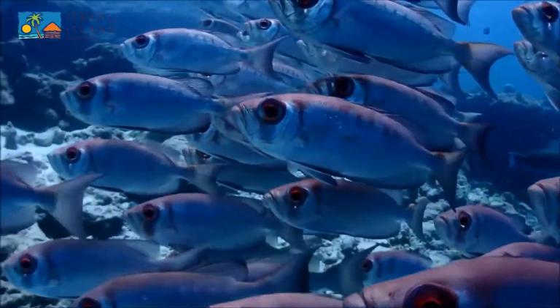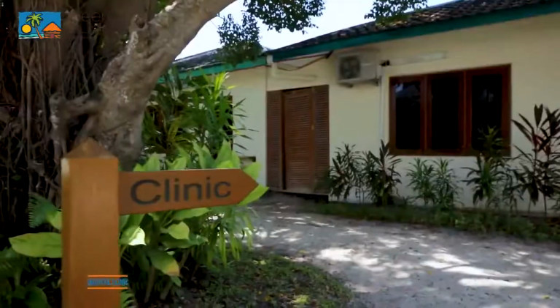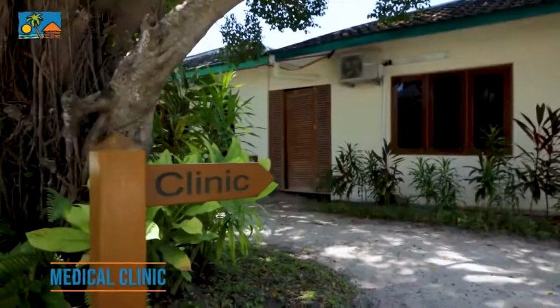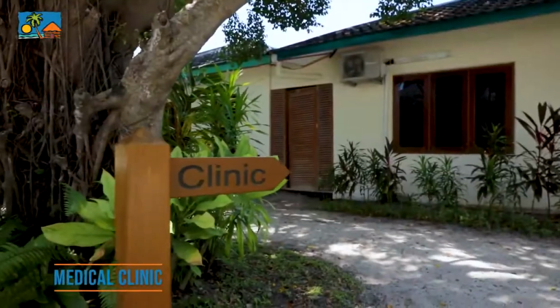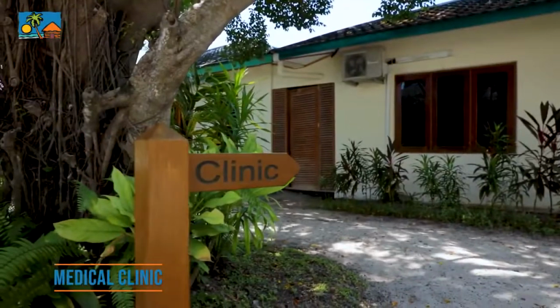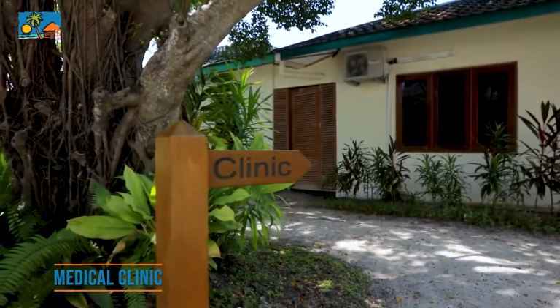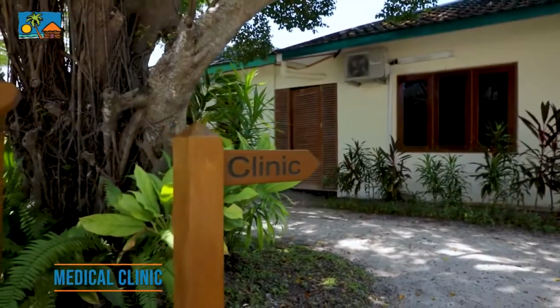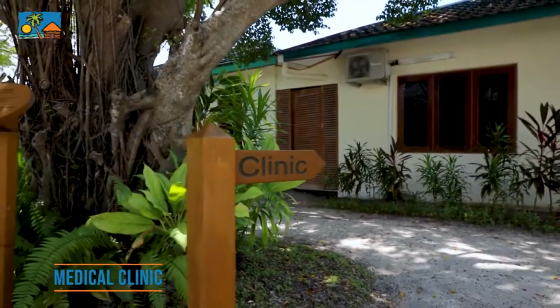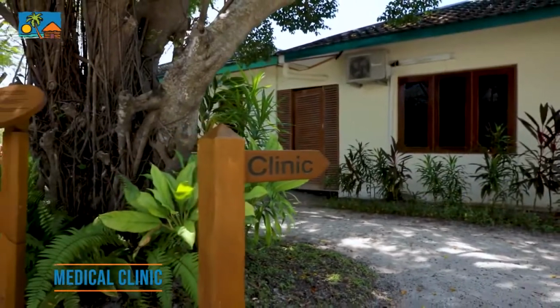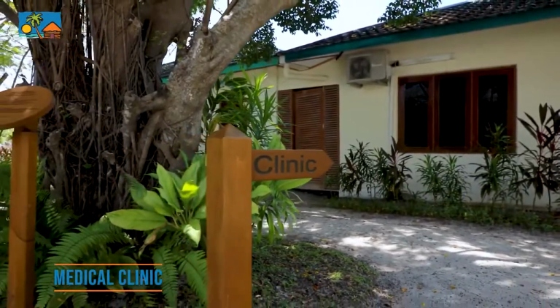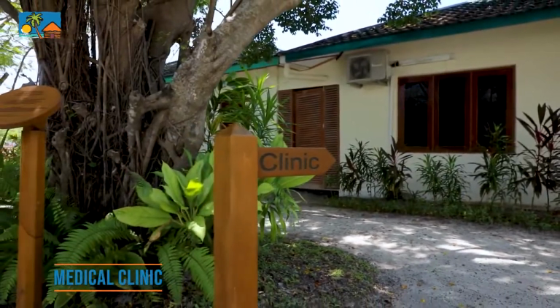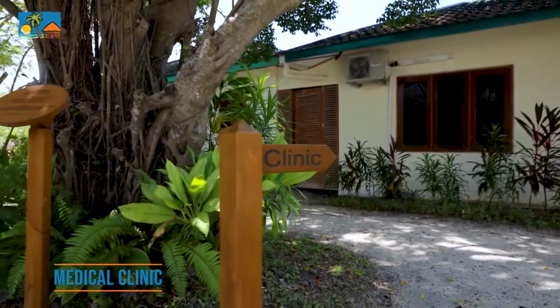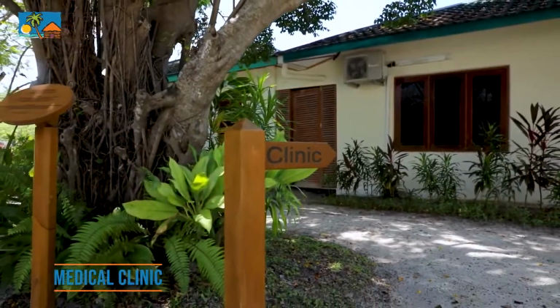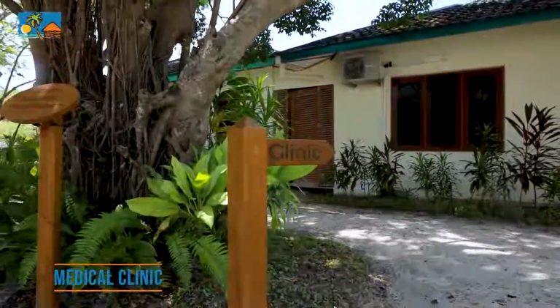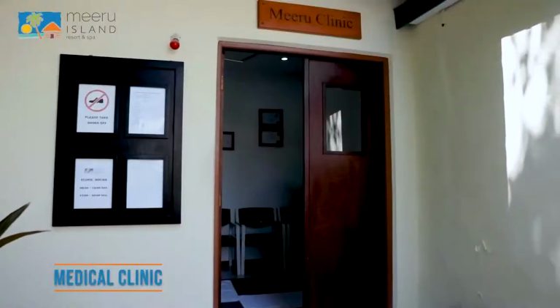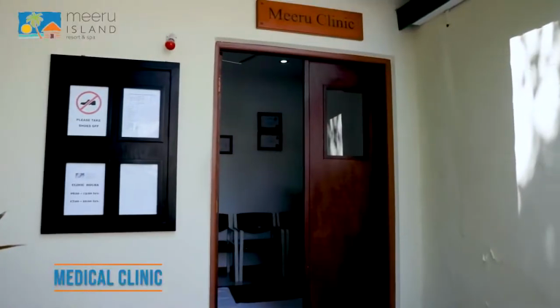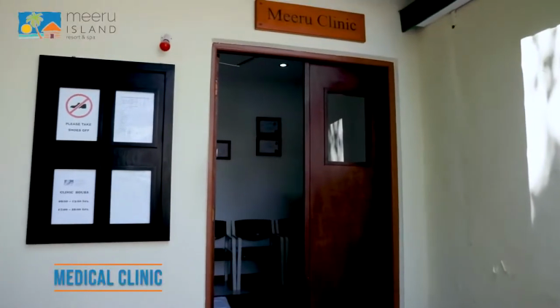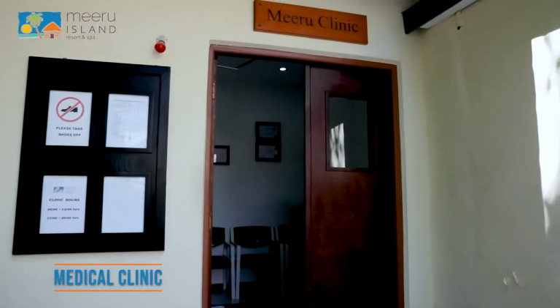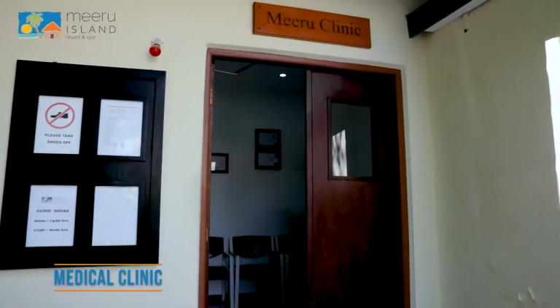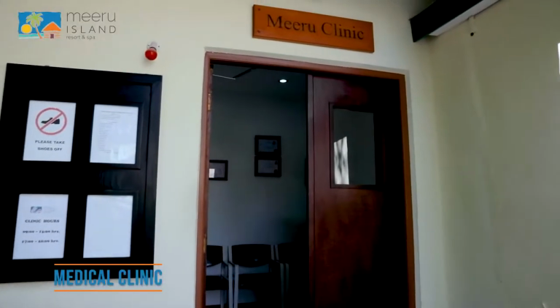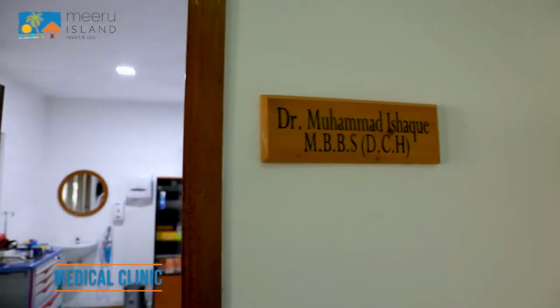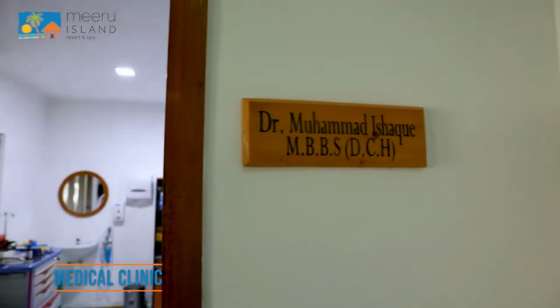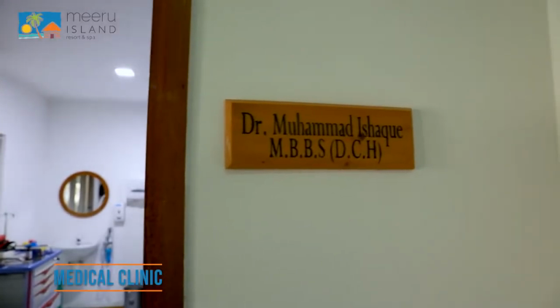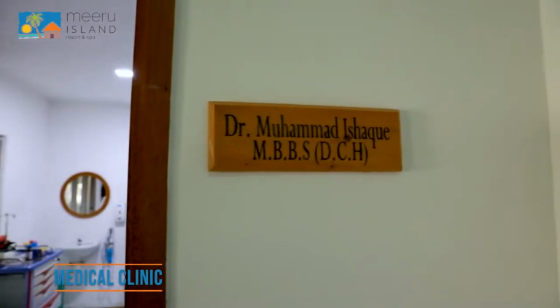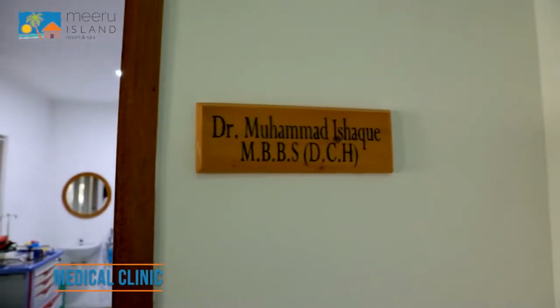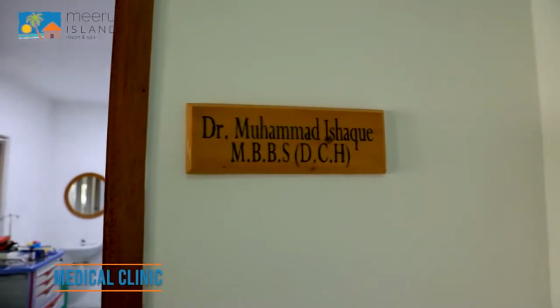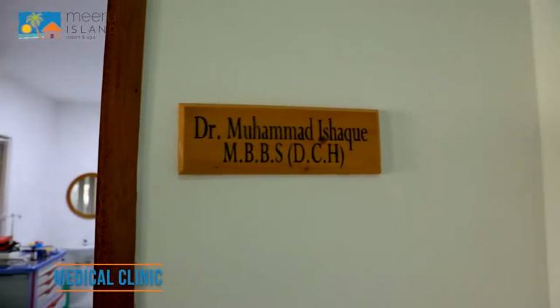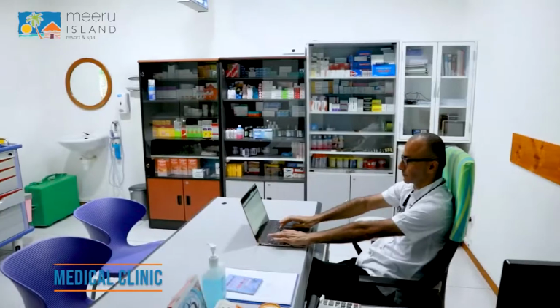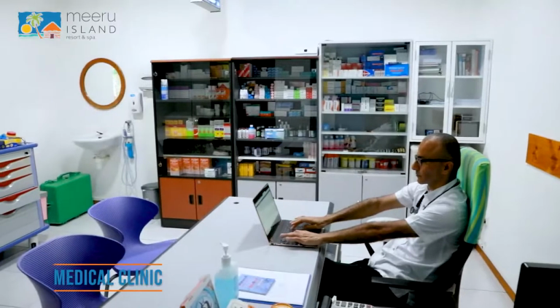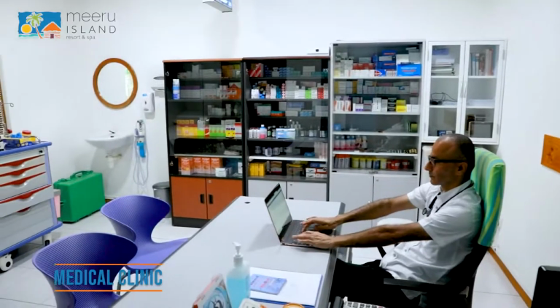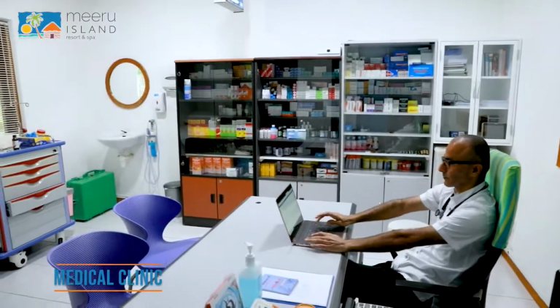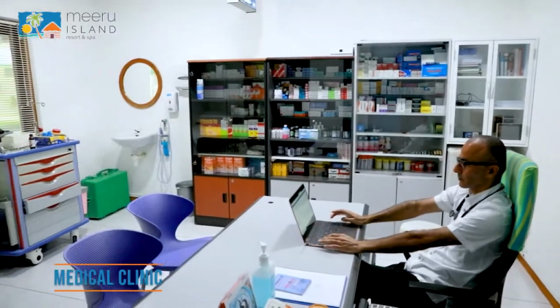This is the medical clinic. The resort has a resident doctor who can assist with all your health care needs.